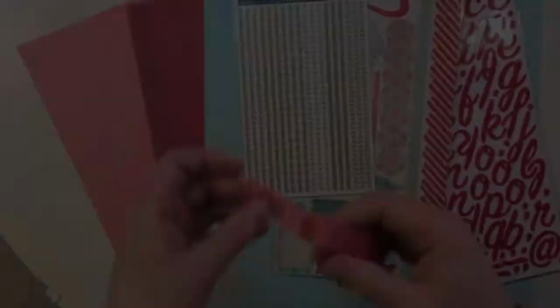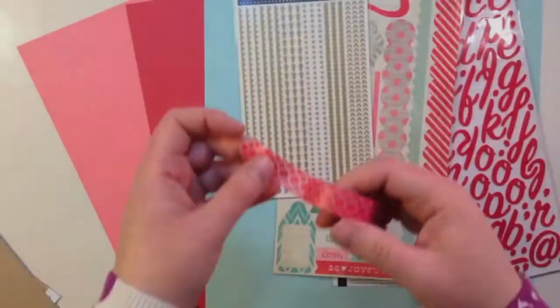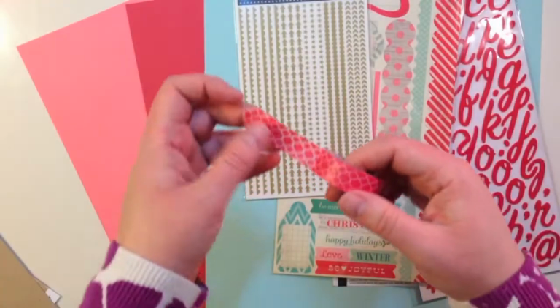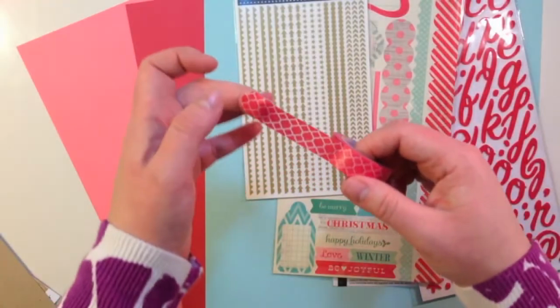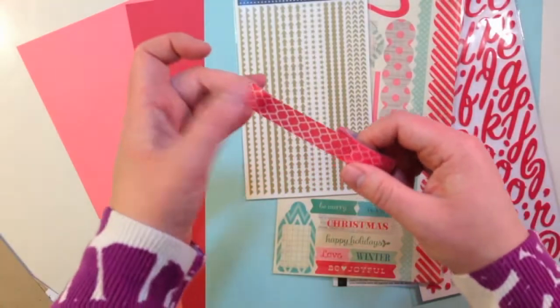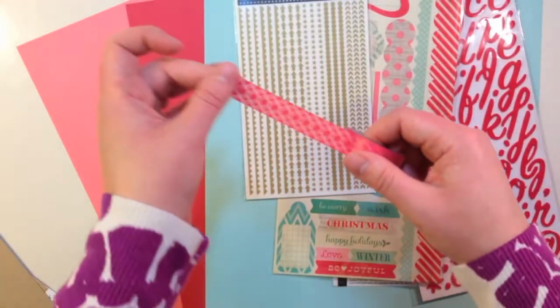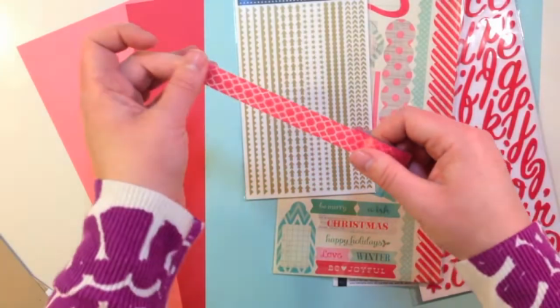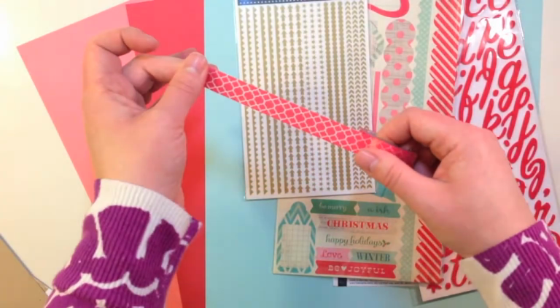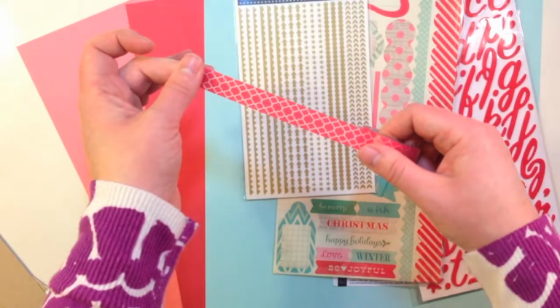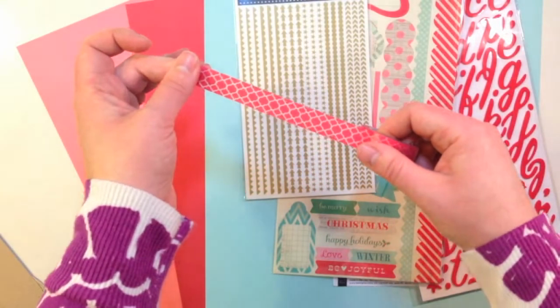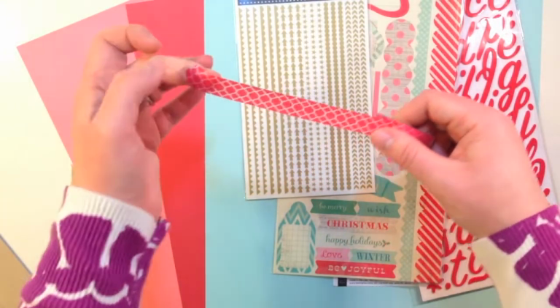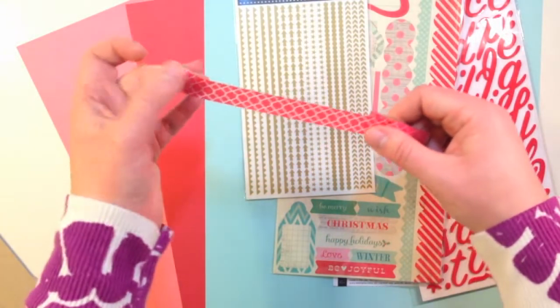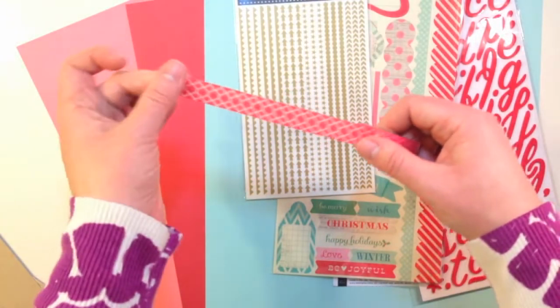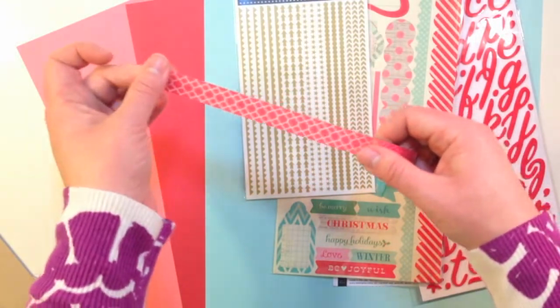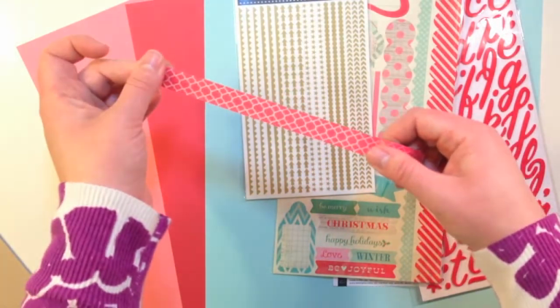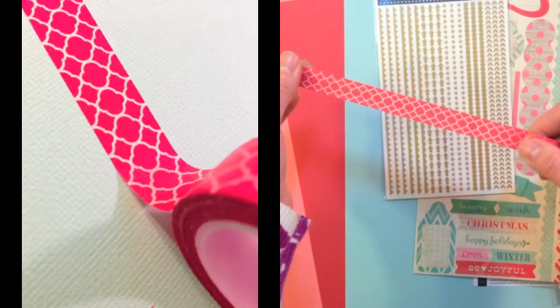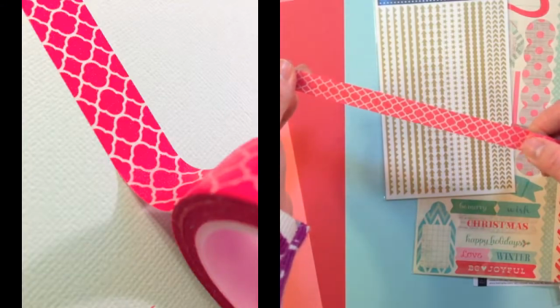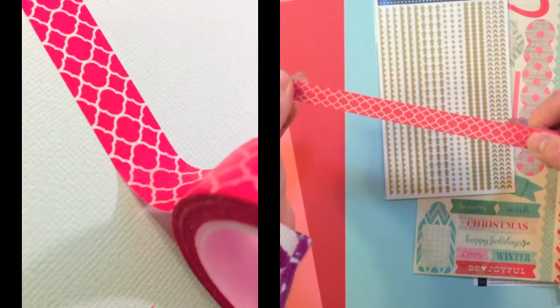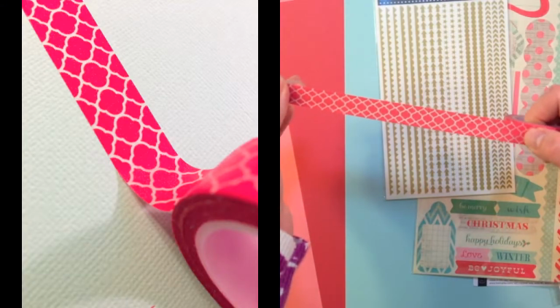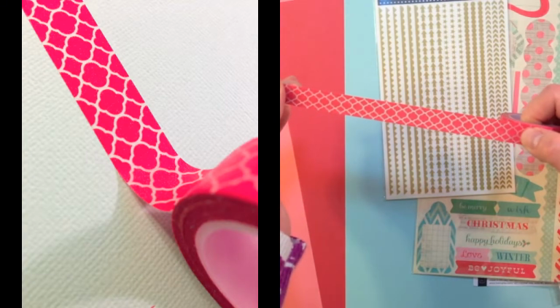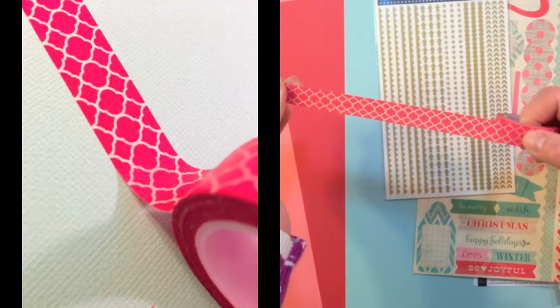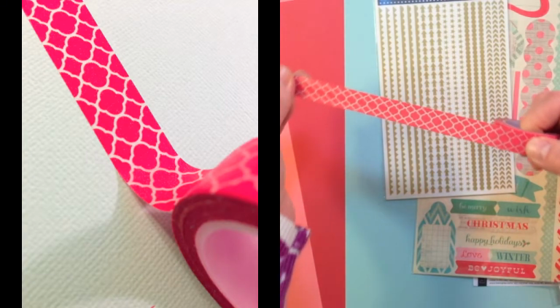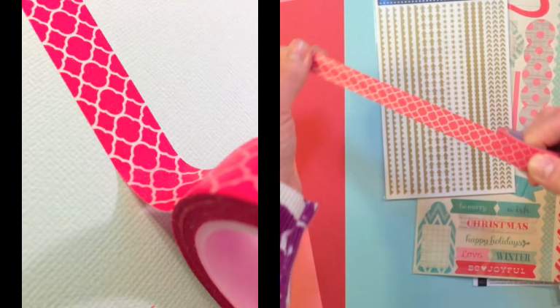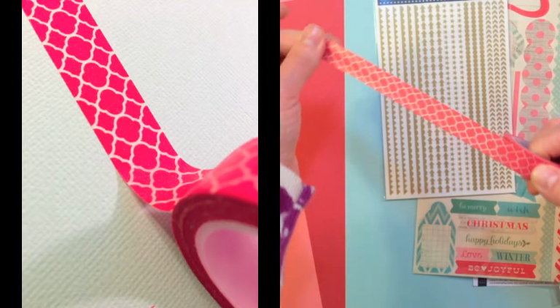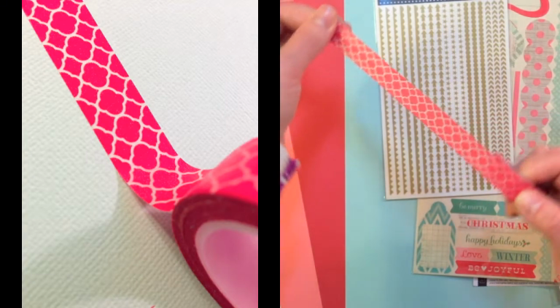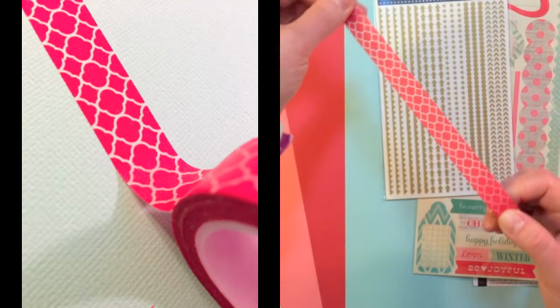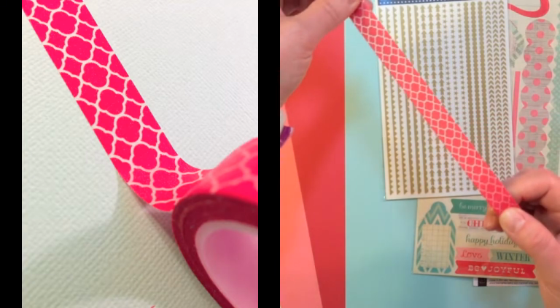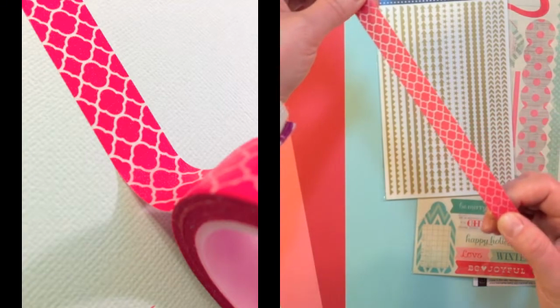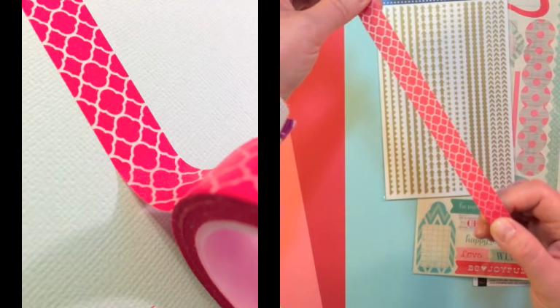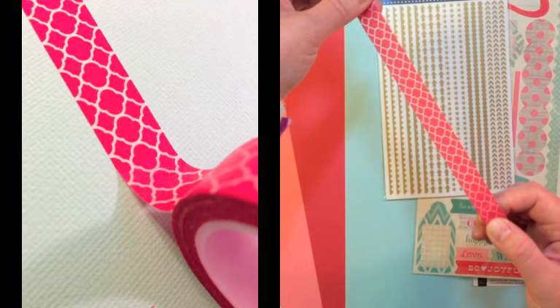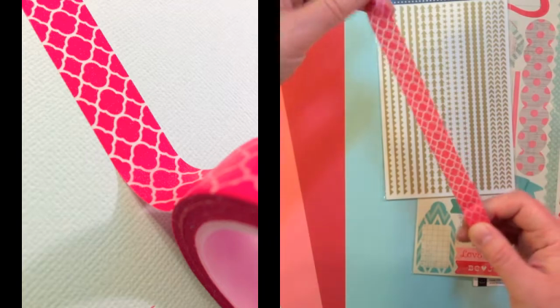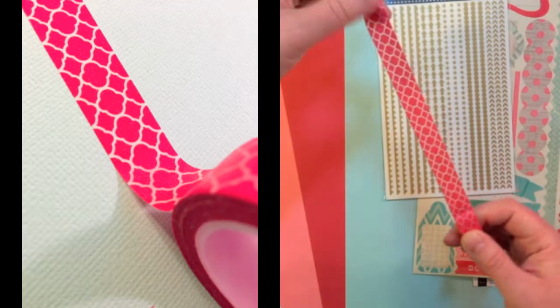Next you get a whole roll of pretty washi tape. It's red with a really nice graphic pattern.